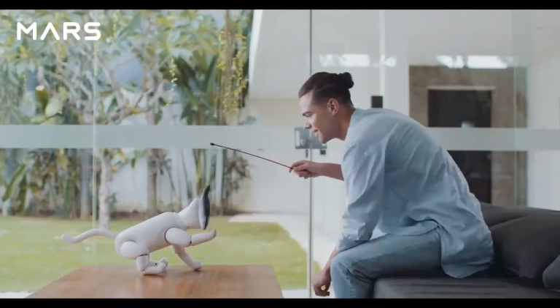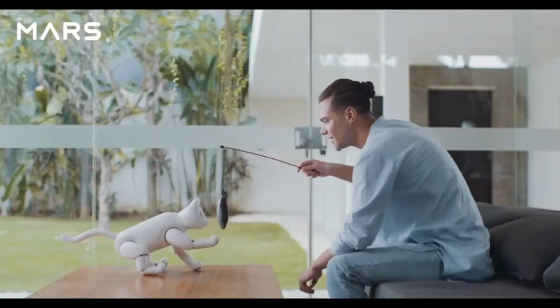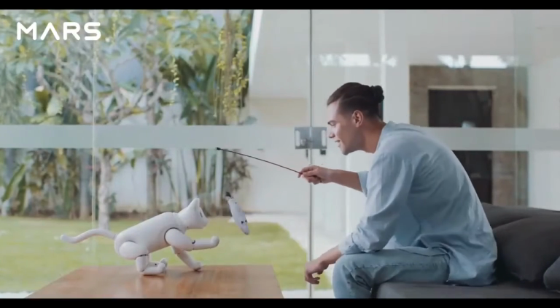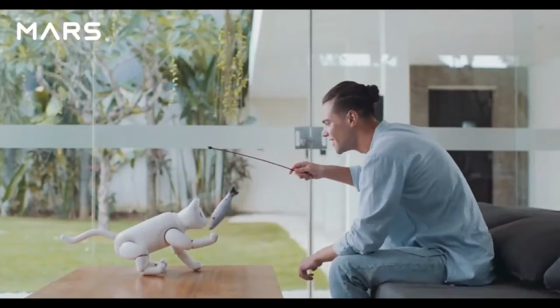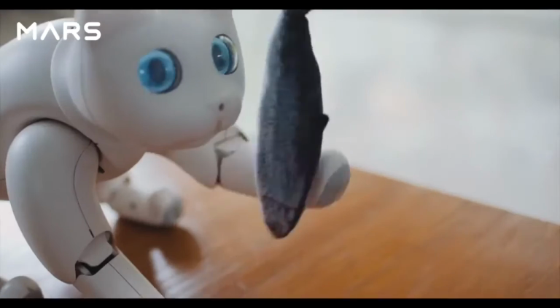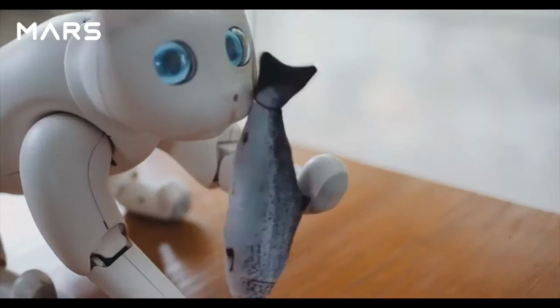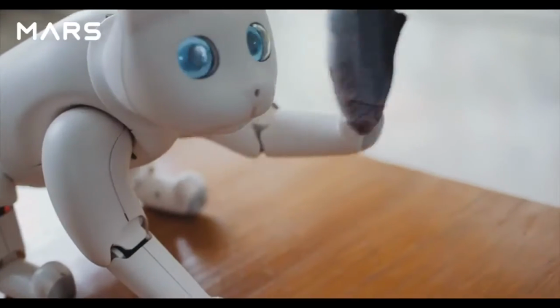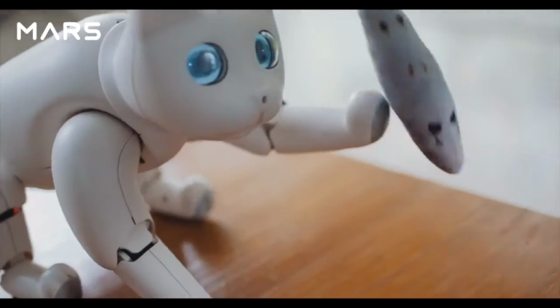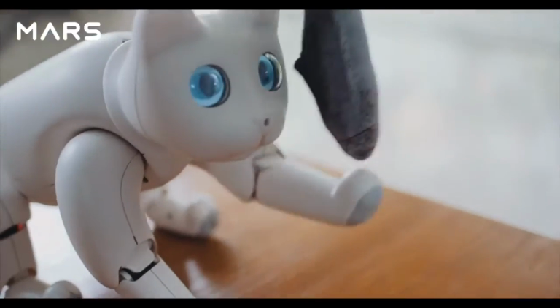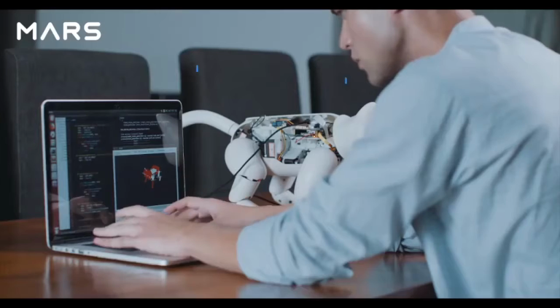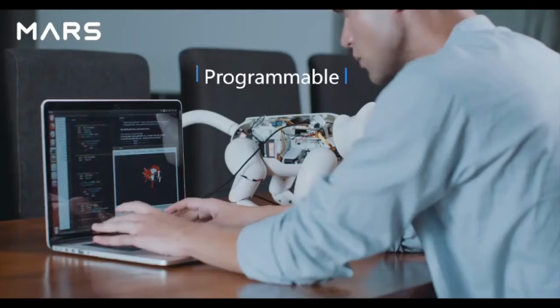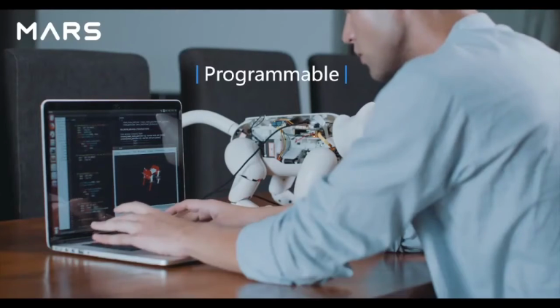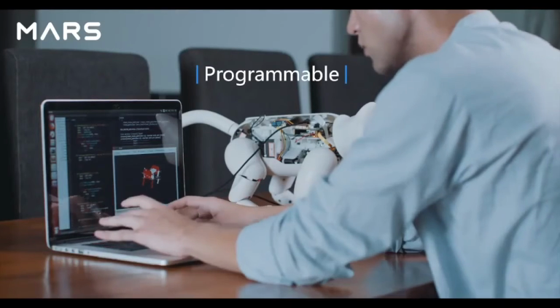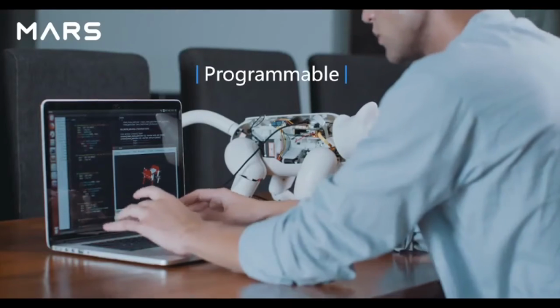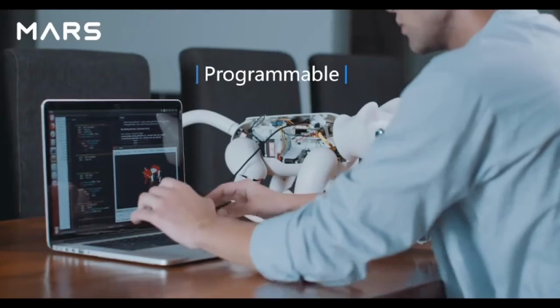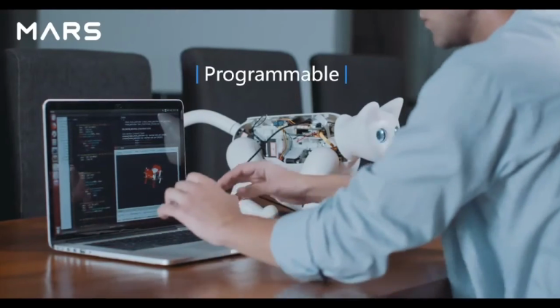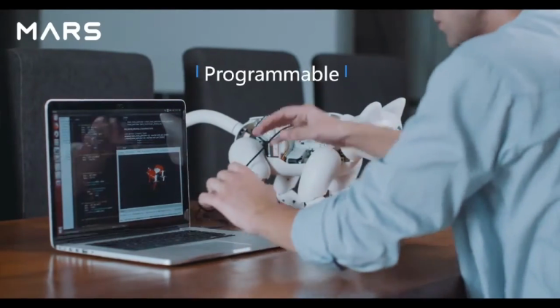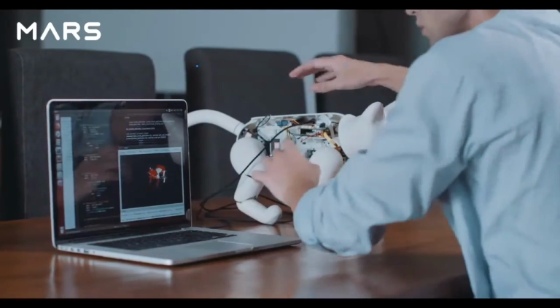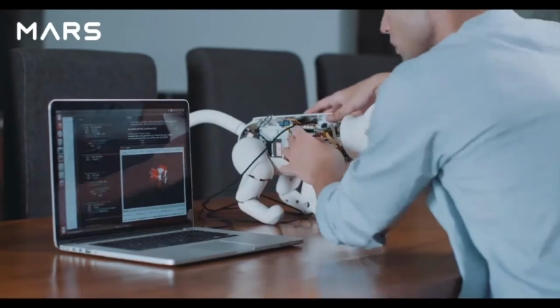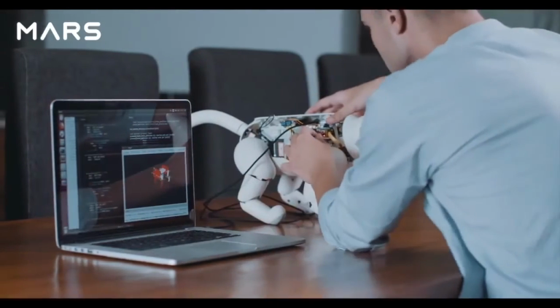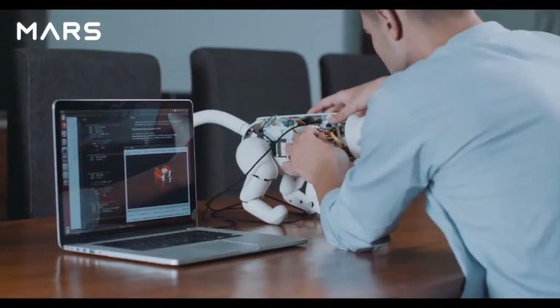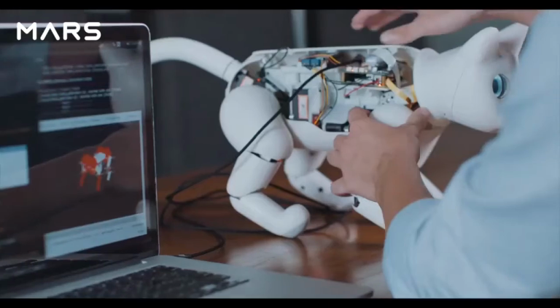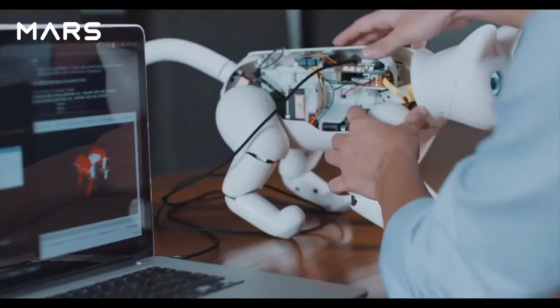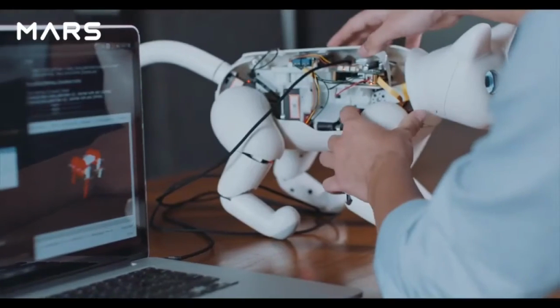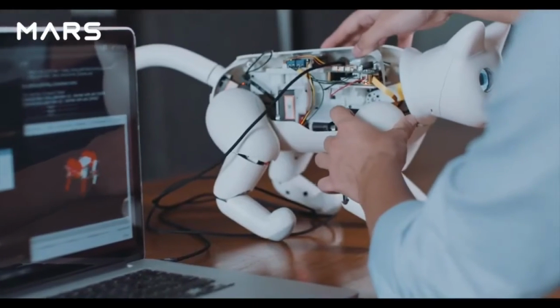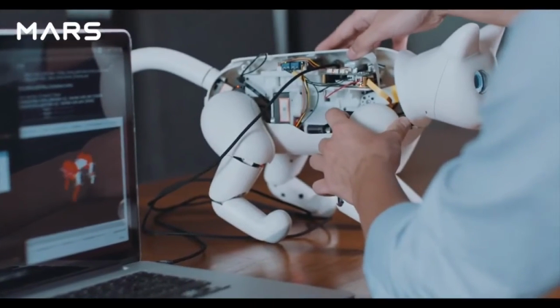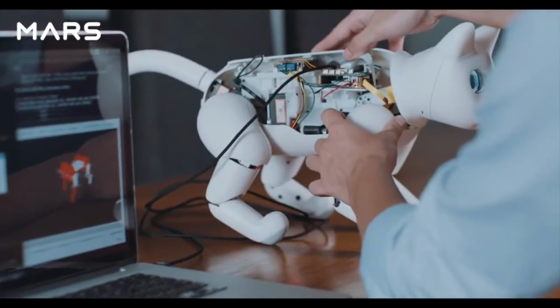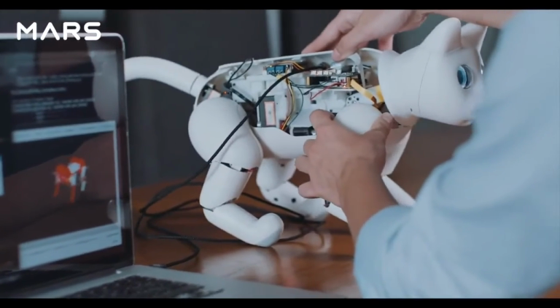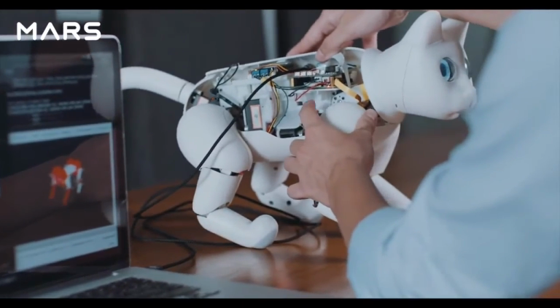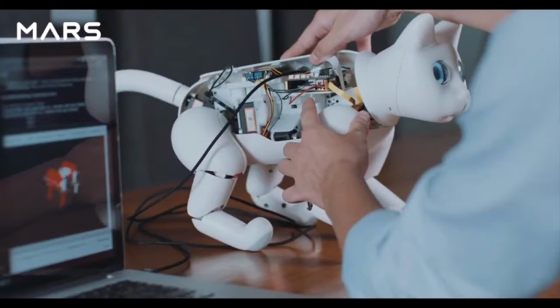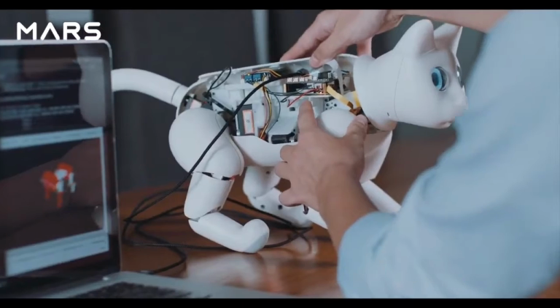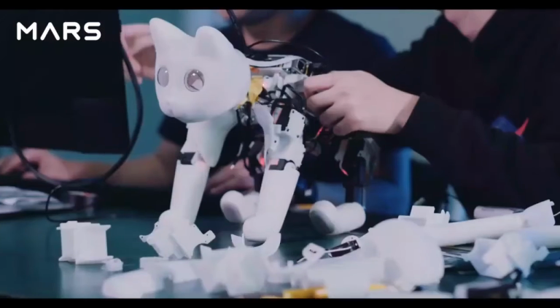Marscat is open-sourced and programmable. With a powerful quad-core Raspberry Pi, you can create your own applications.